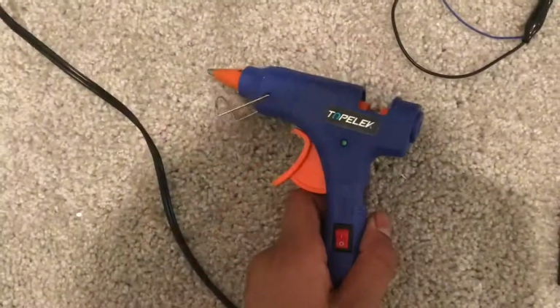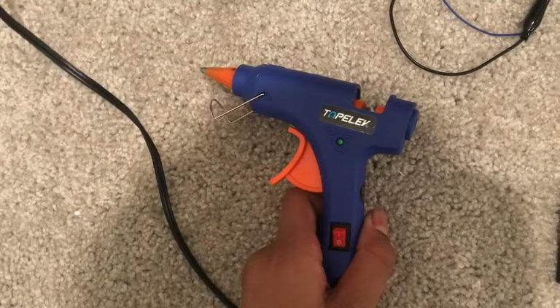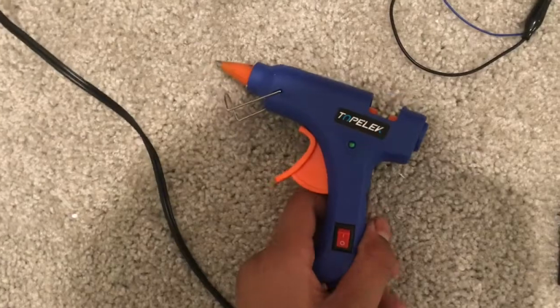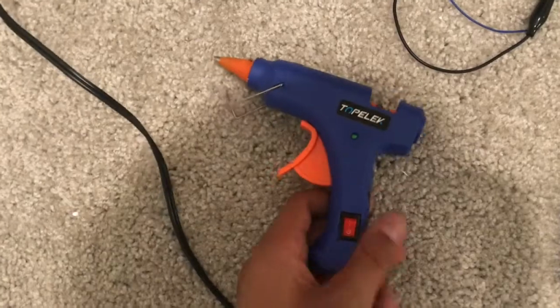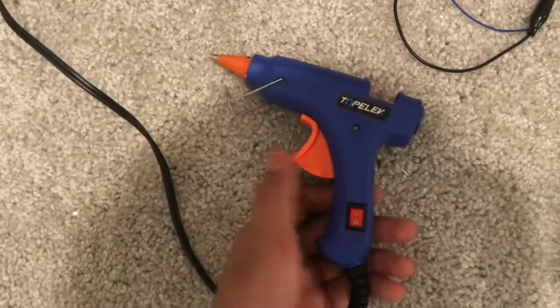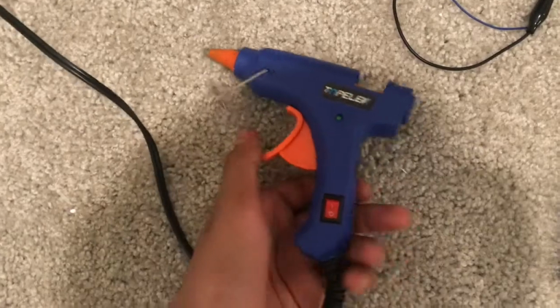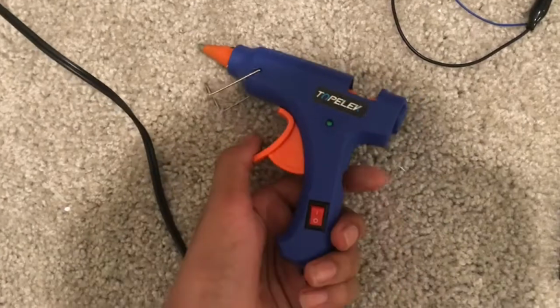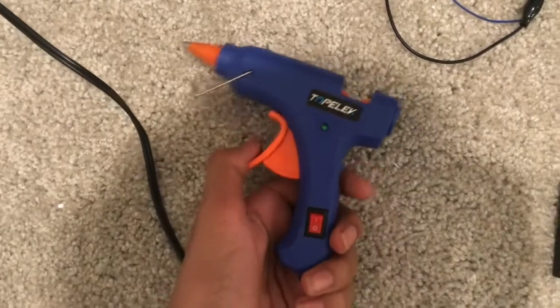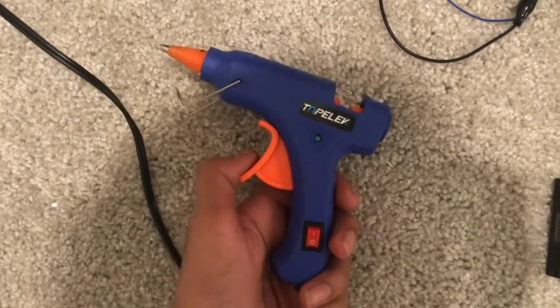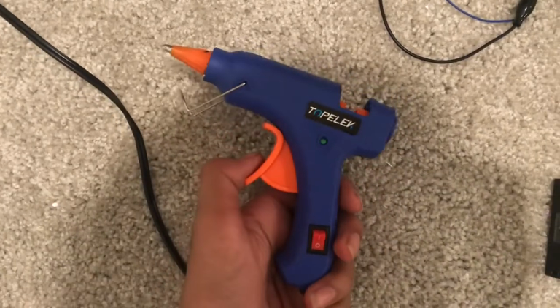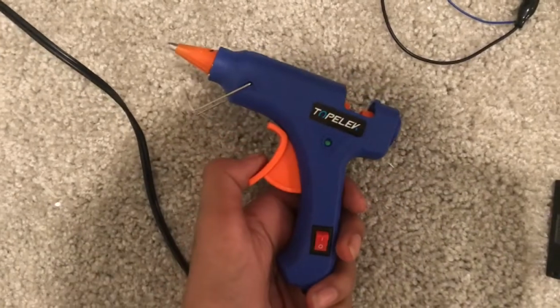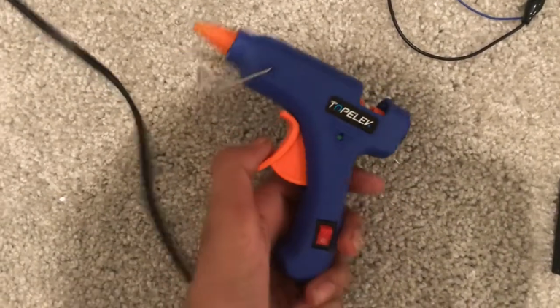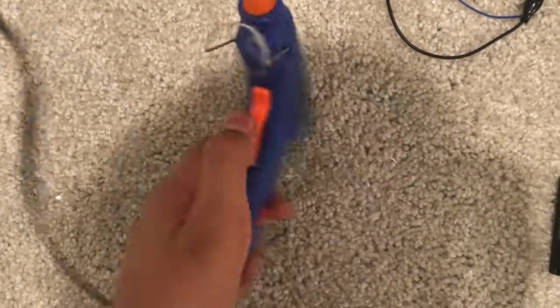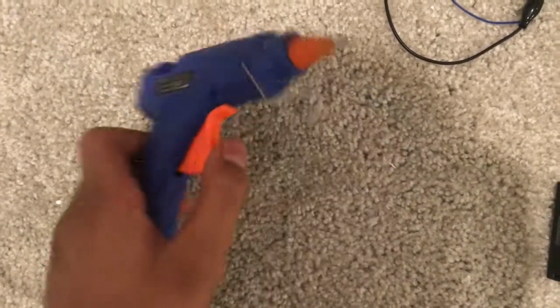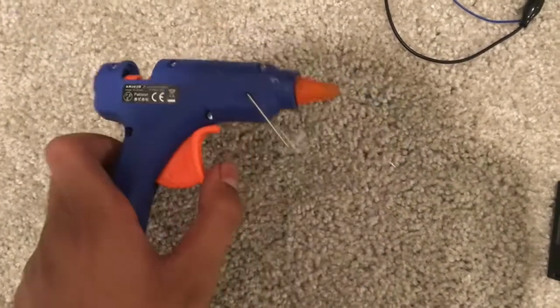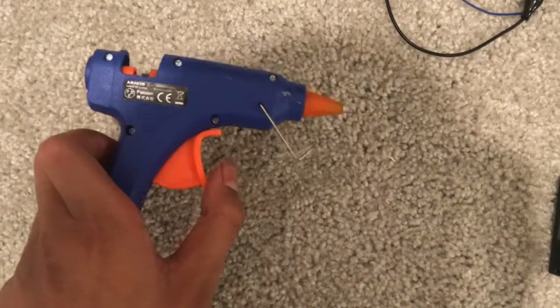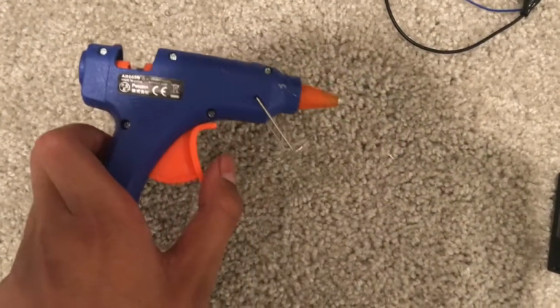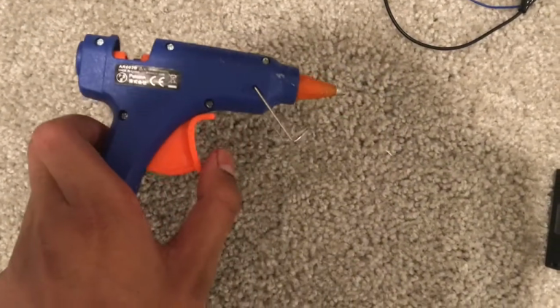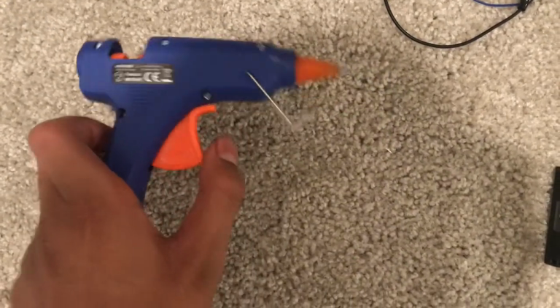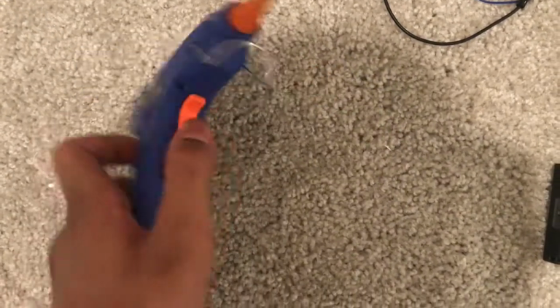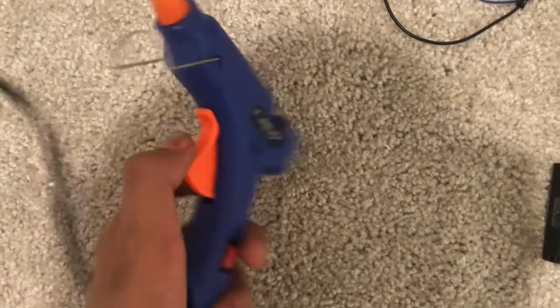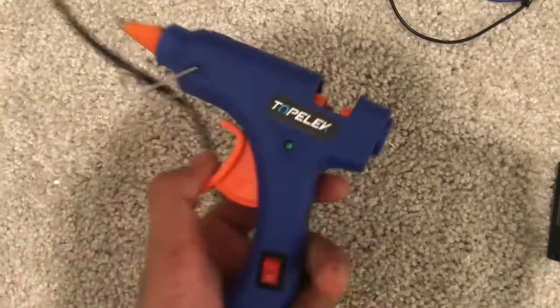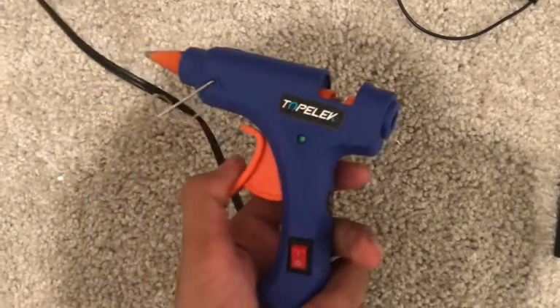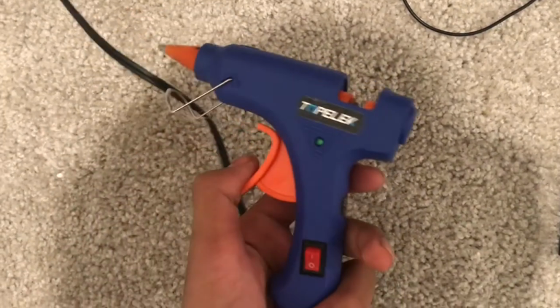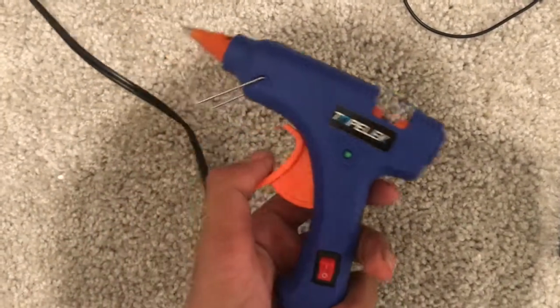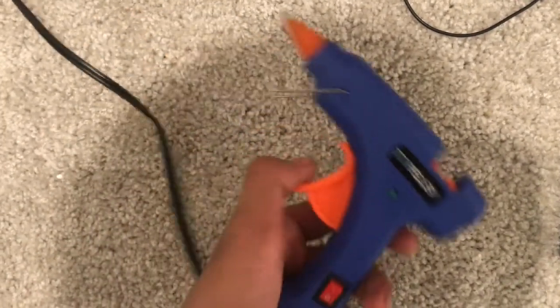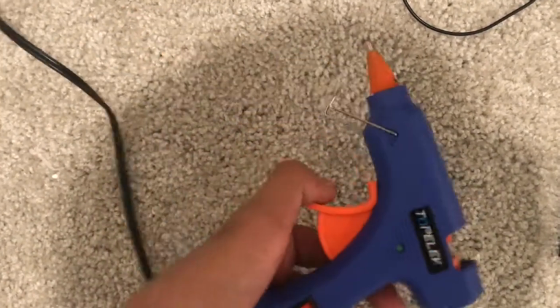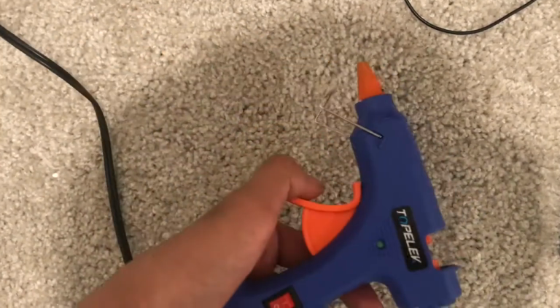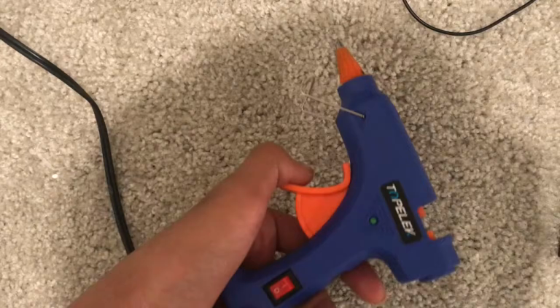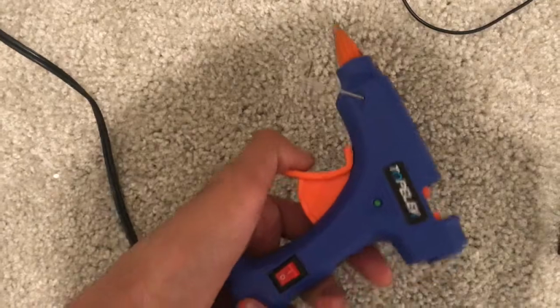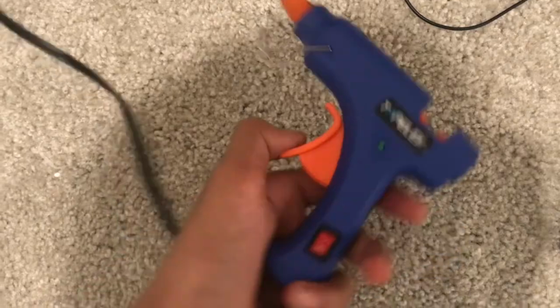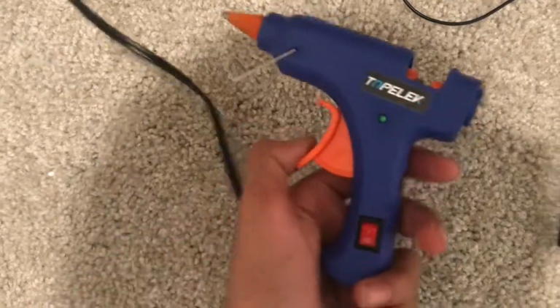Another component that's nice to have is a hot glue gun. Here's a mini hot glue gun that's on Amazon — I'll link it in the description.